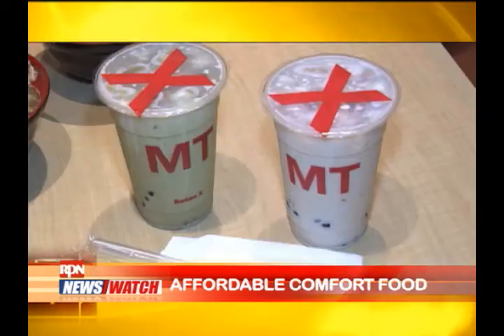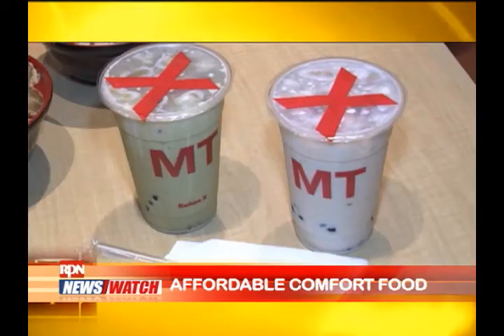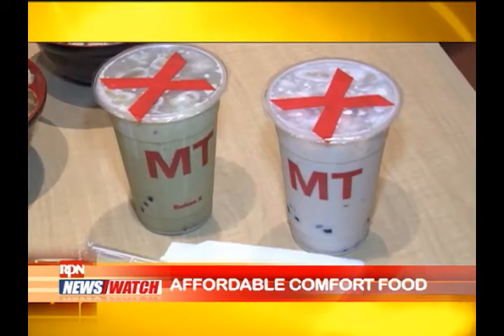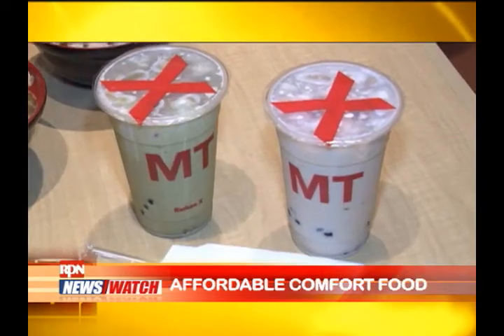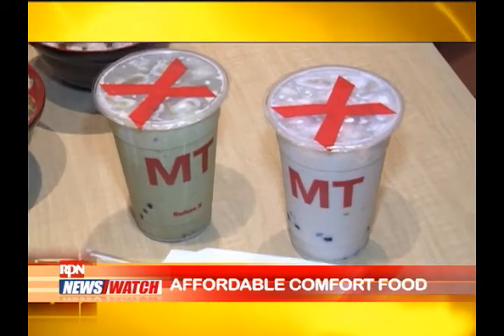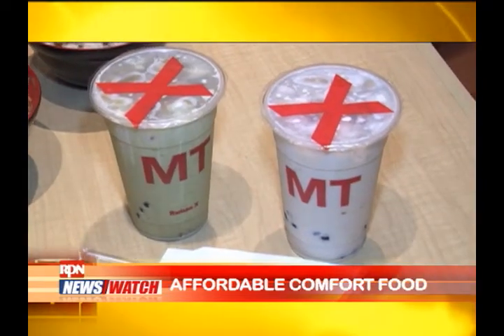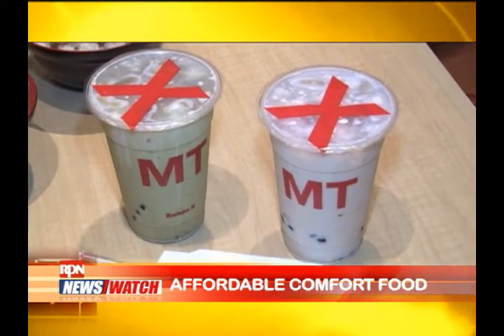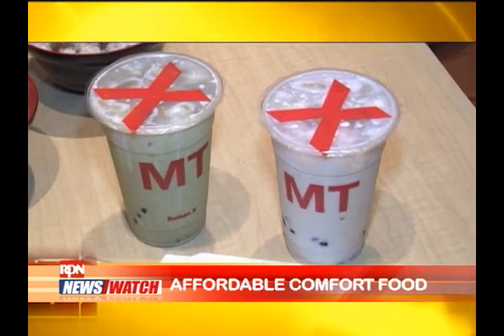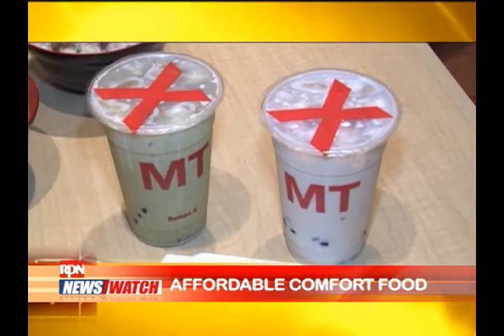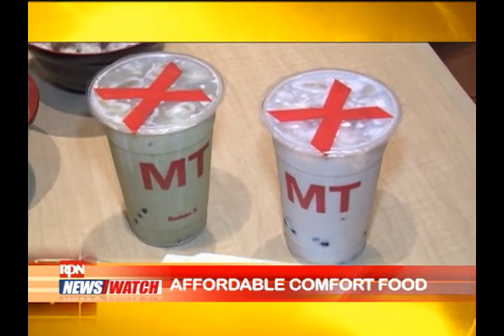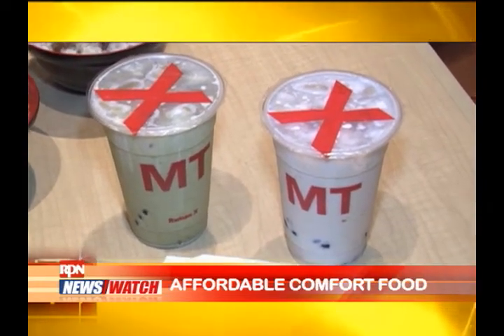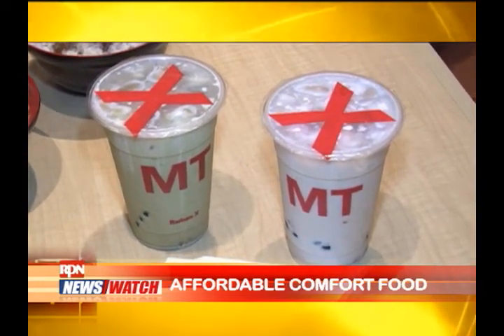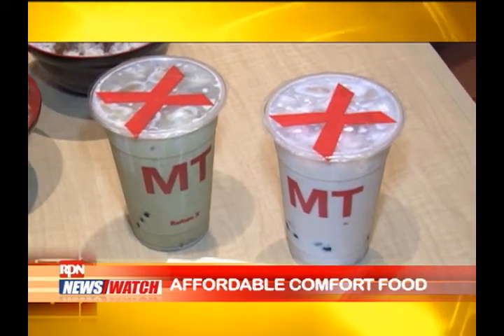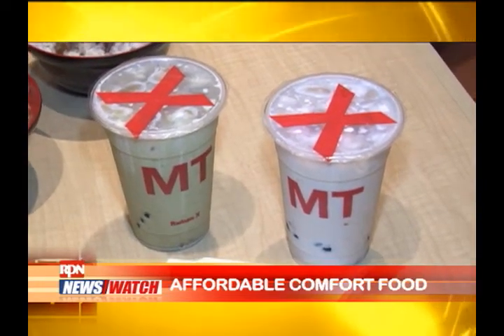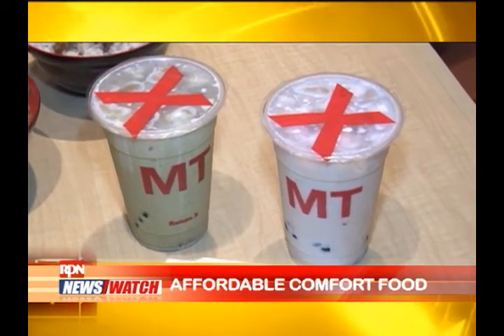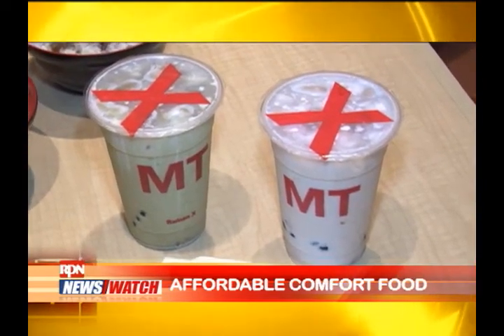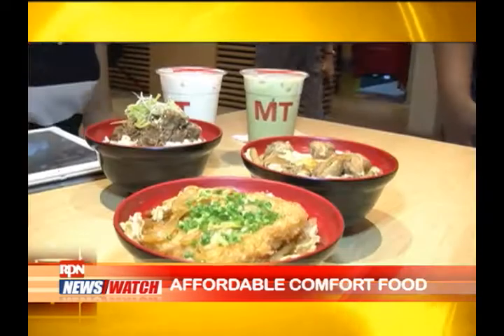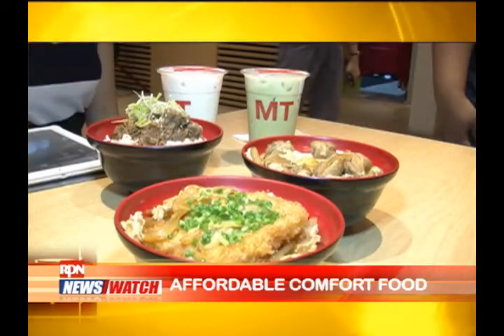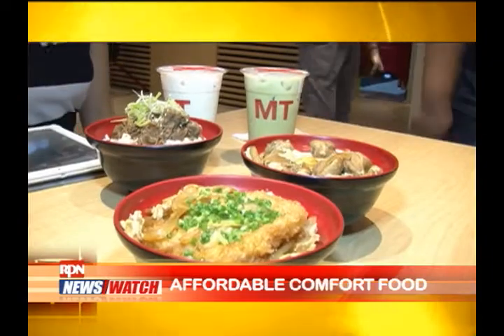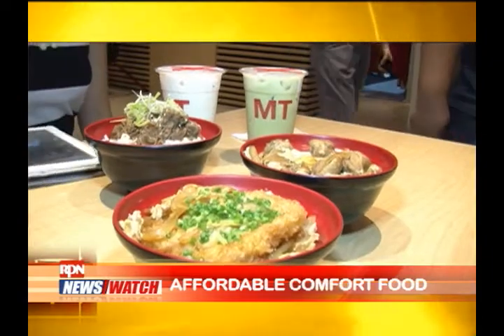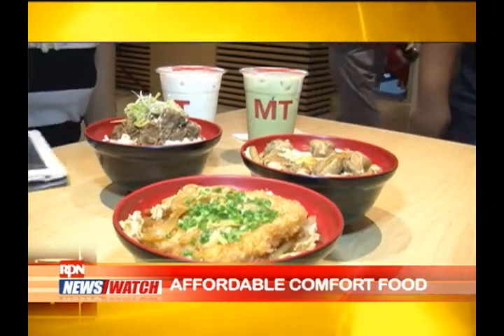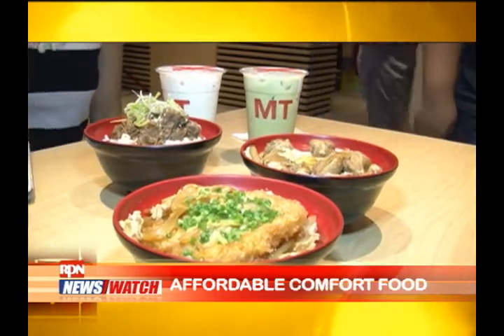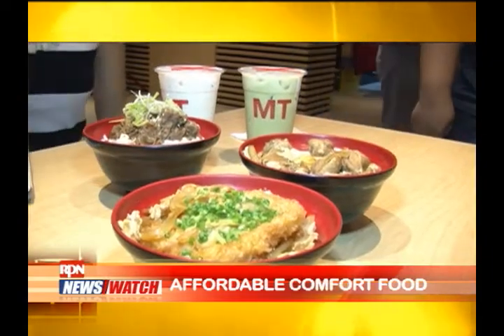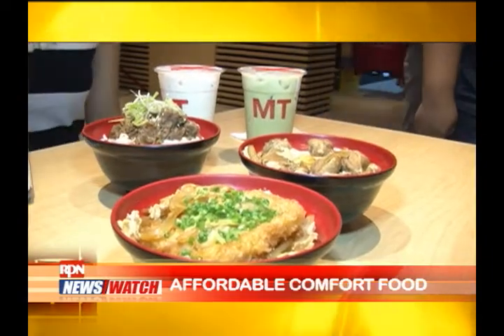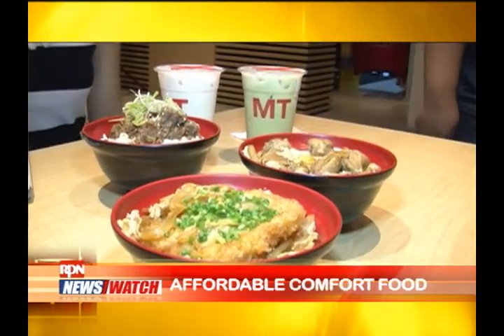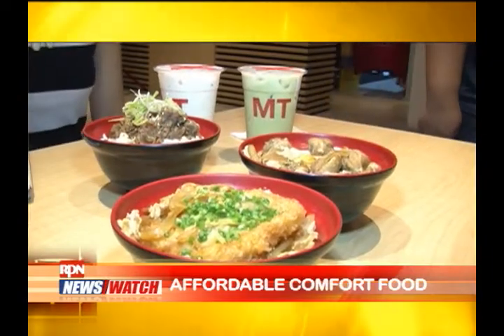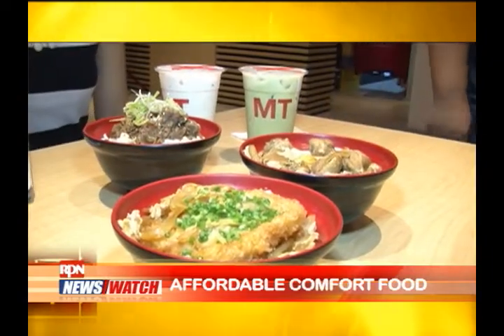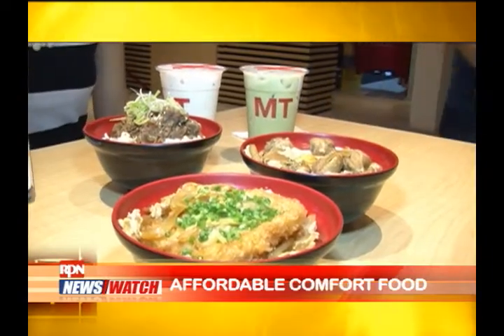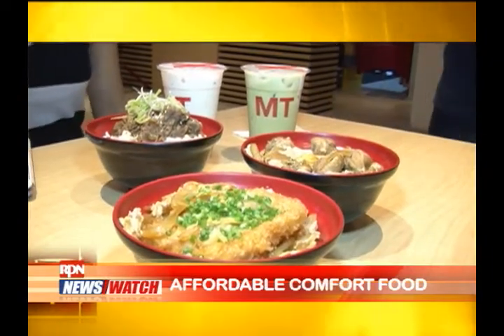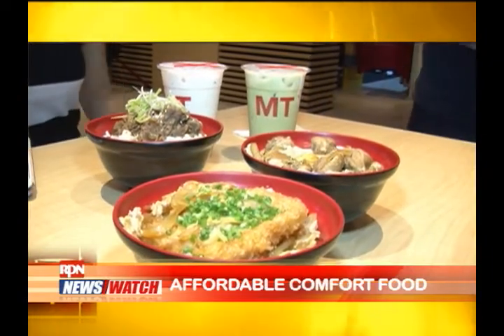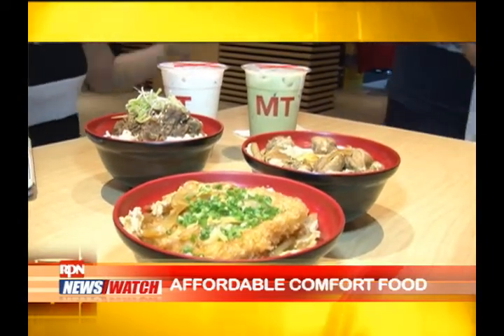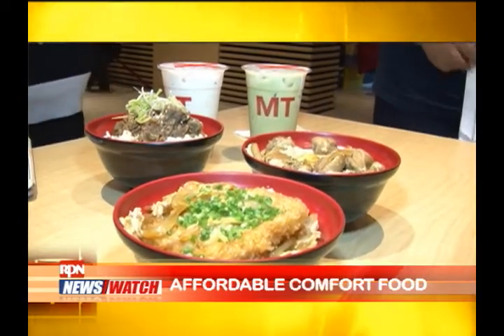We have milk teas and pearls. With the milk teas, we have matcha, chocolate, strawberry, and Hokkaido.